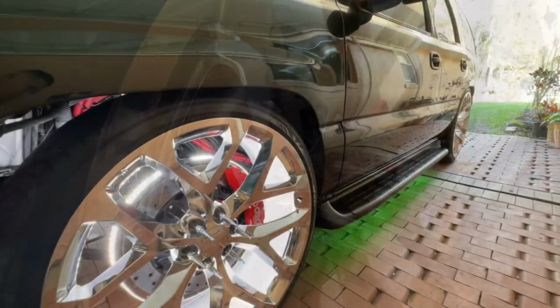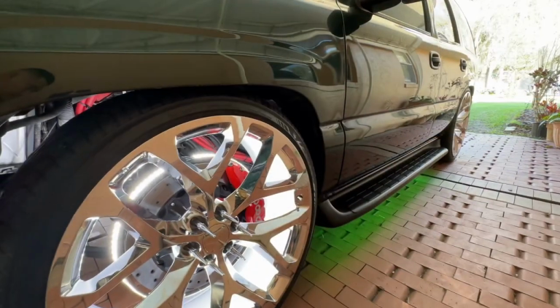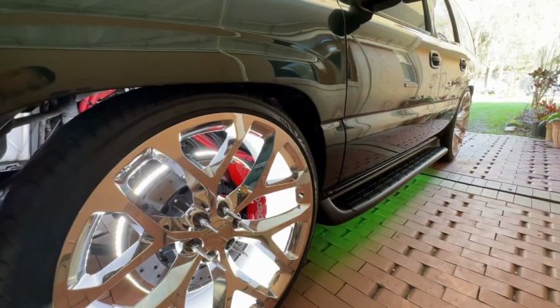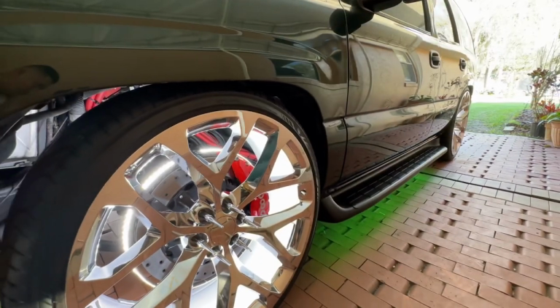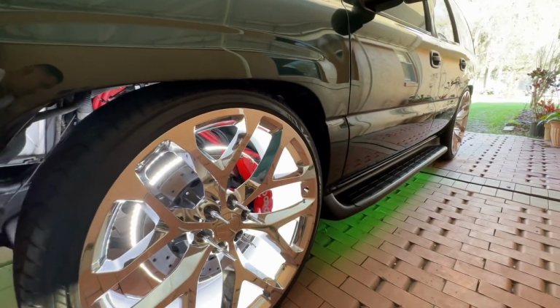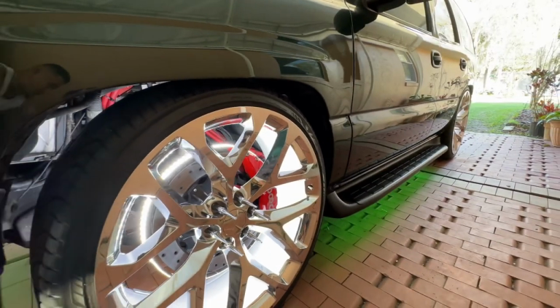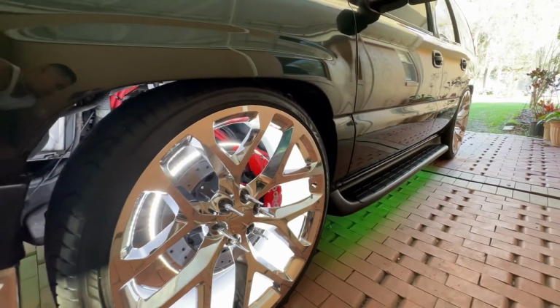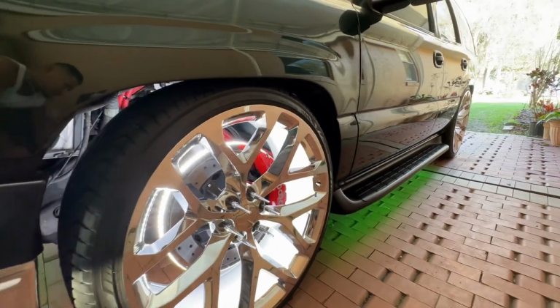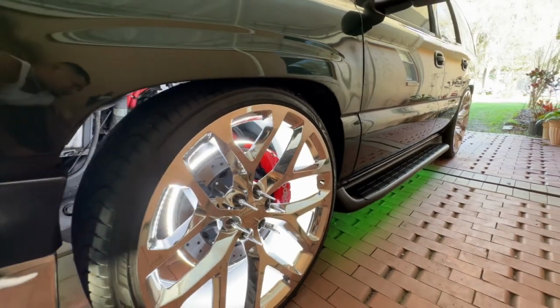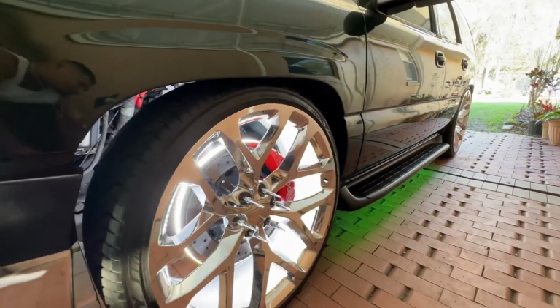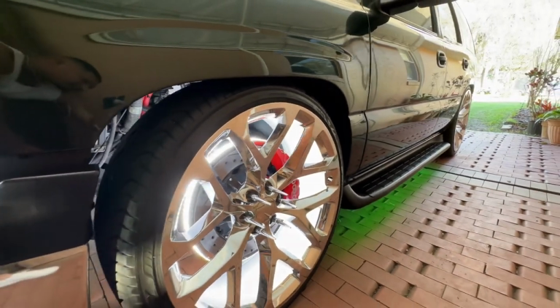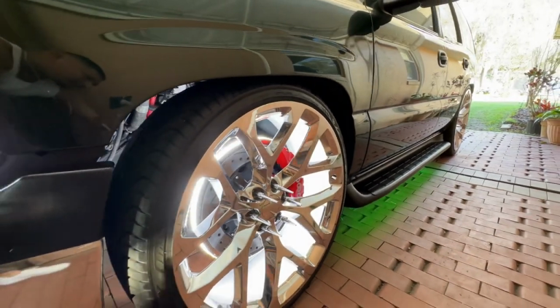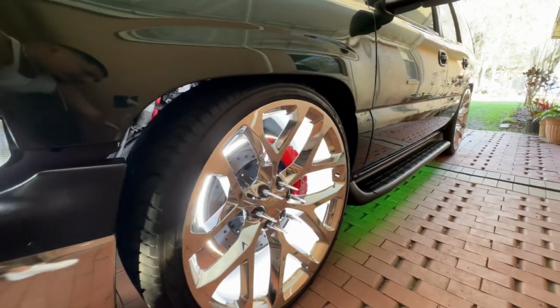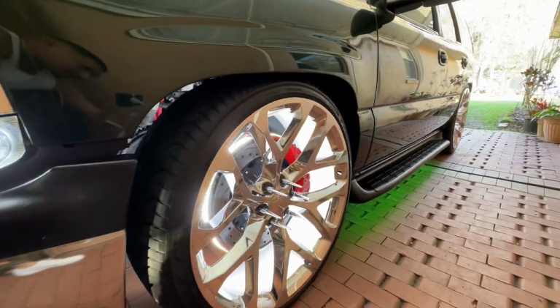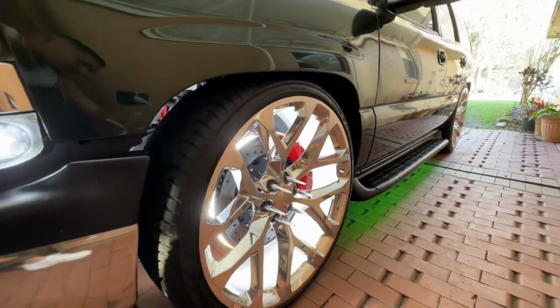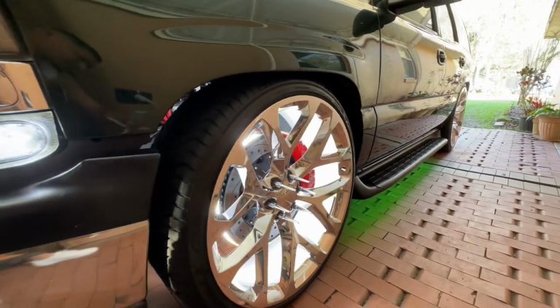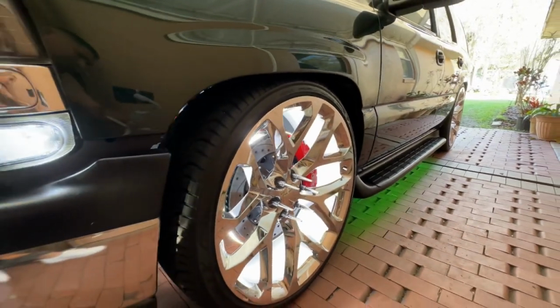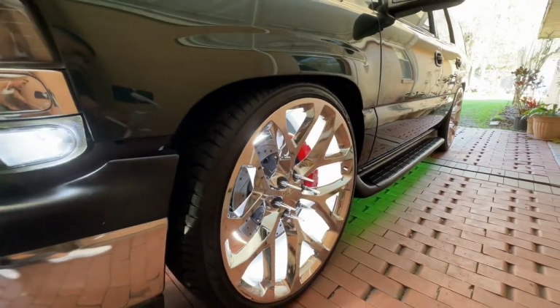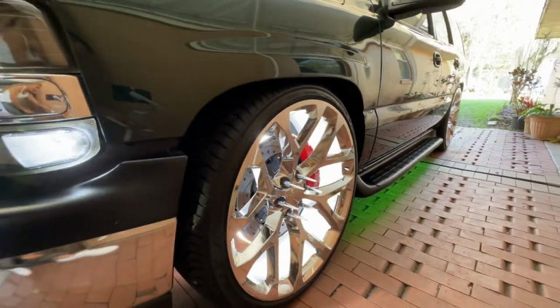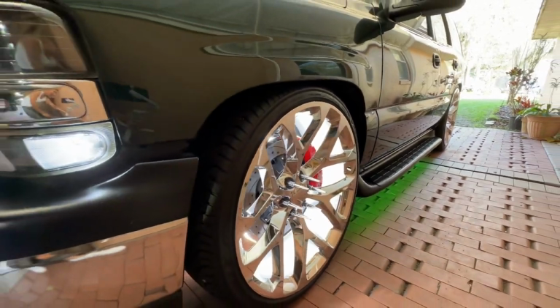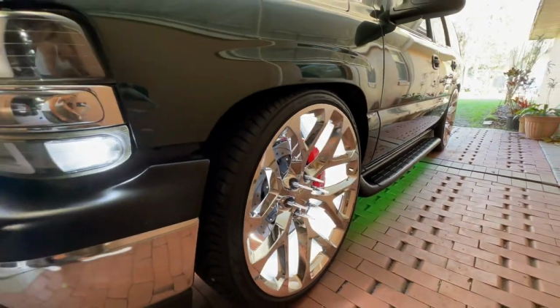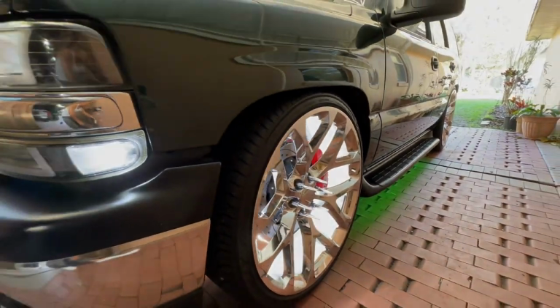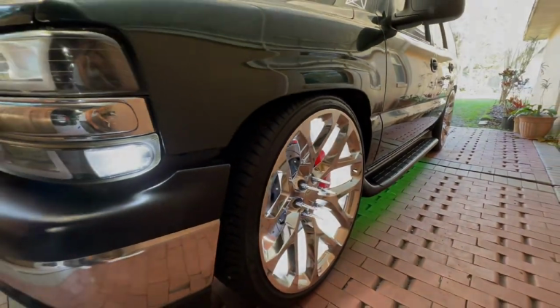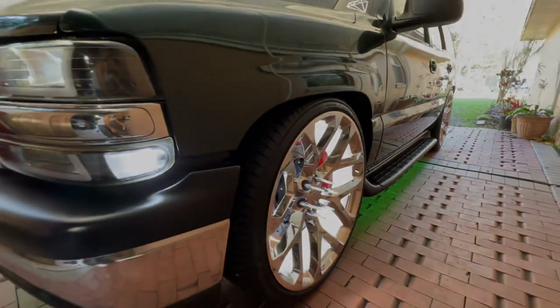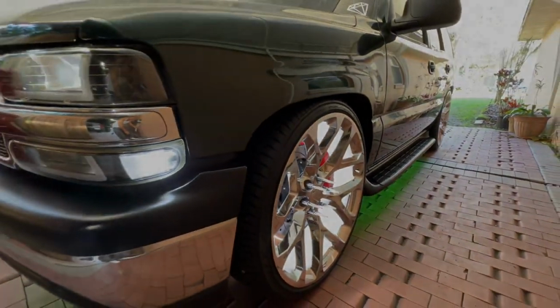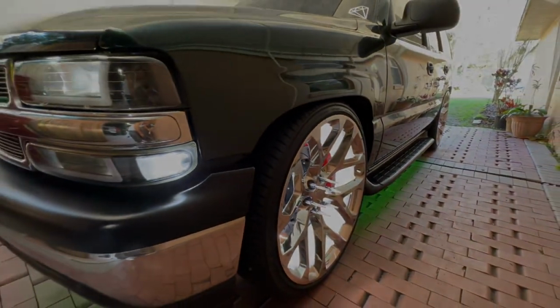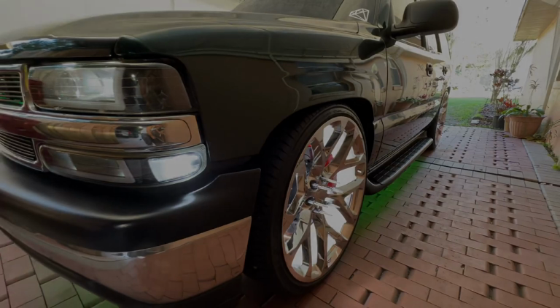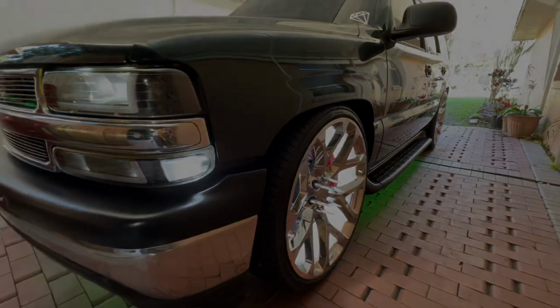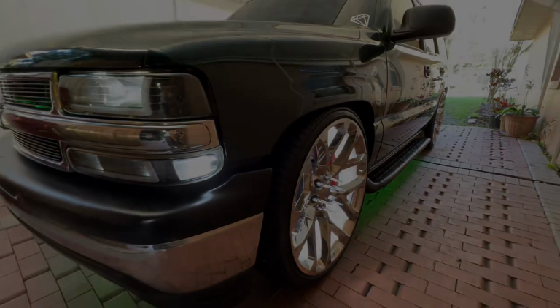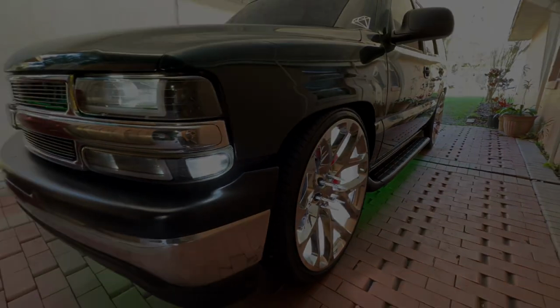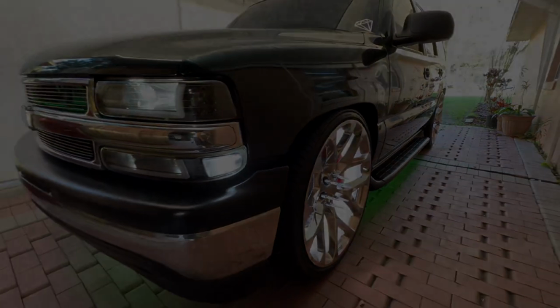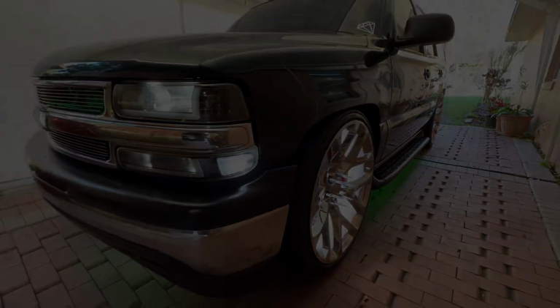That's how it looks with the green underglows, and I'm gonna show you guys how it looks at night, so y'all stay tuned.